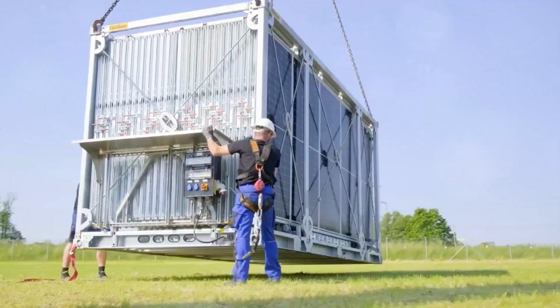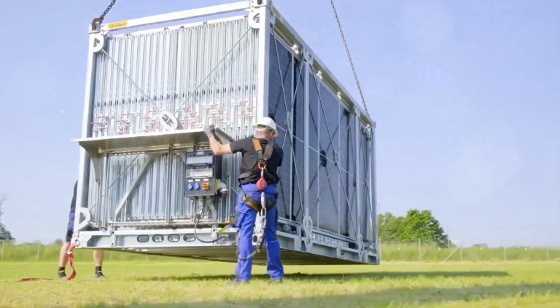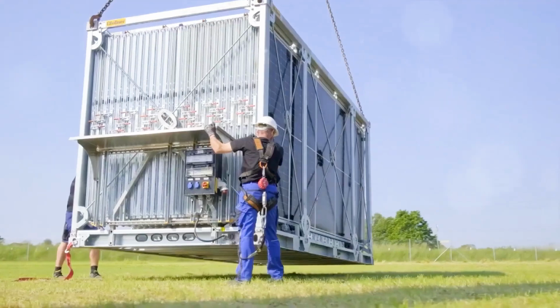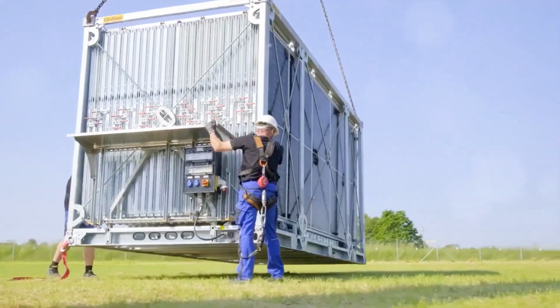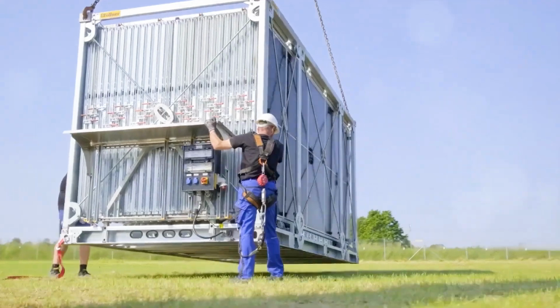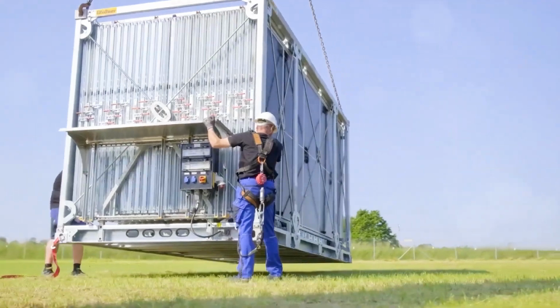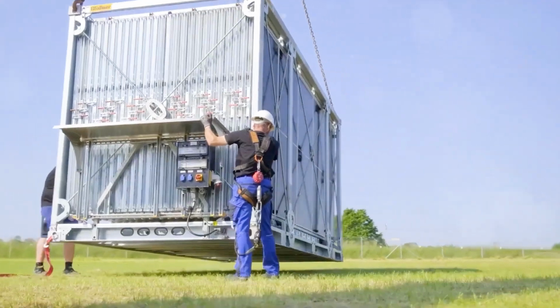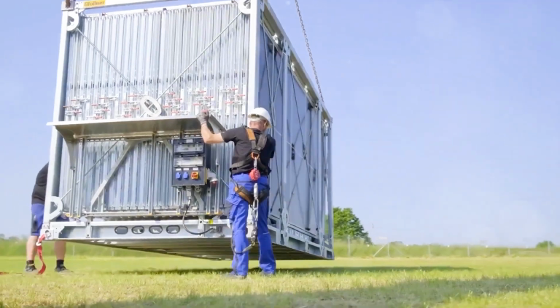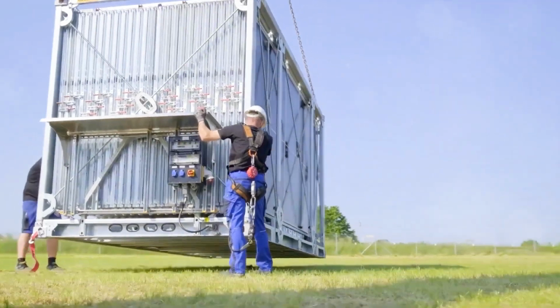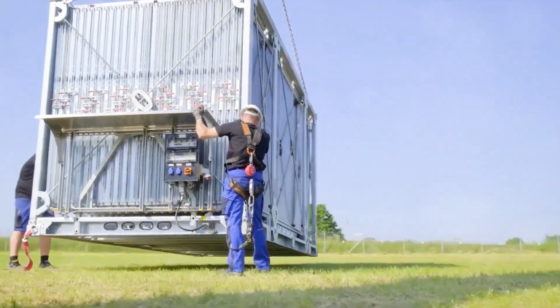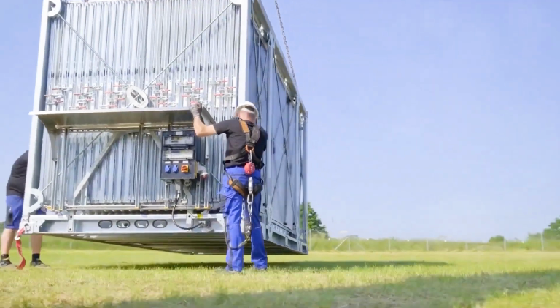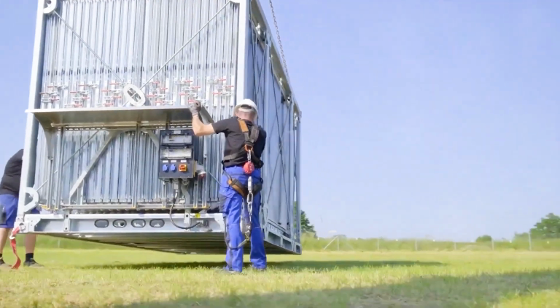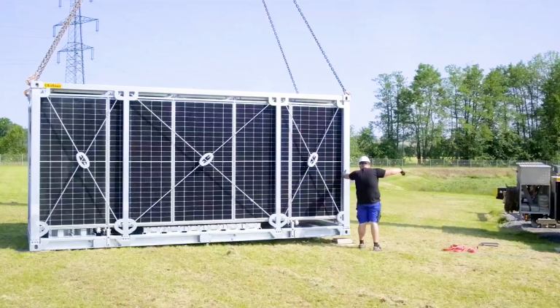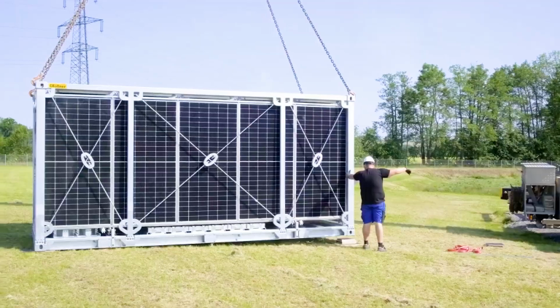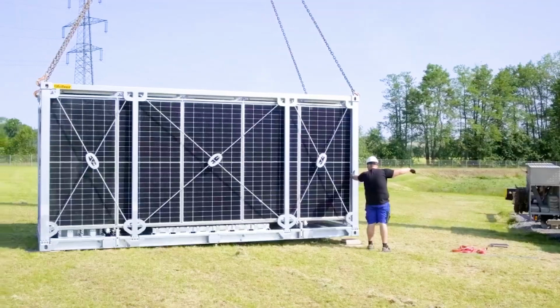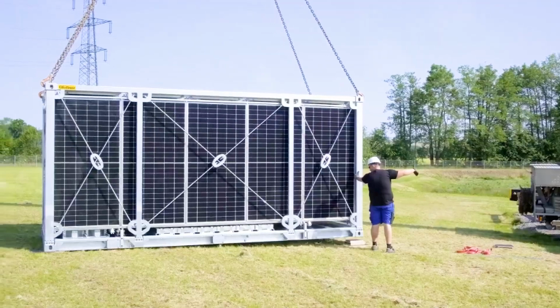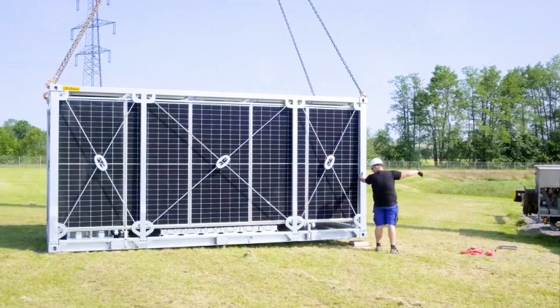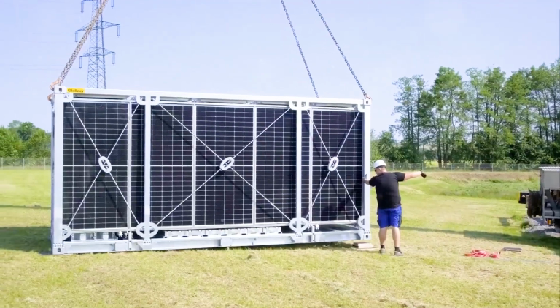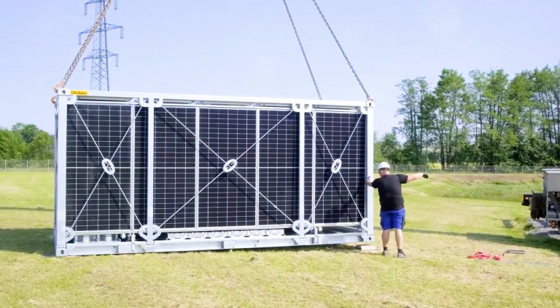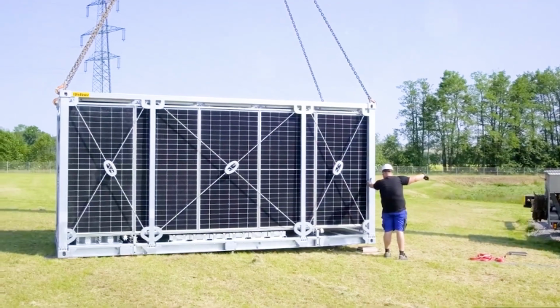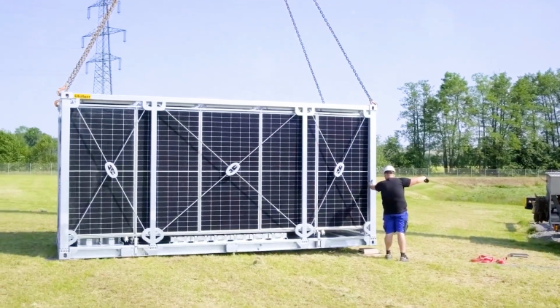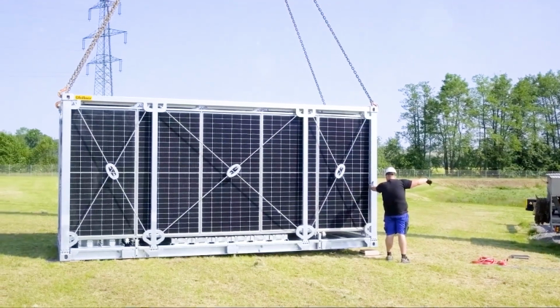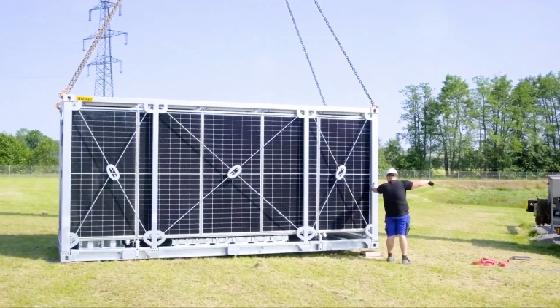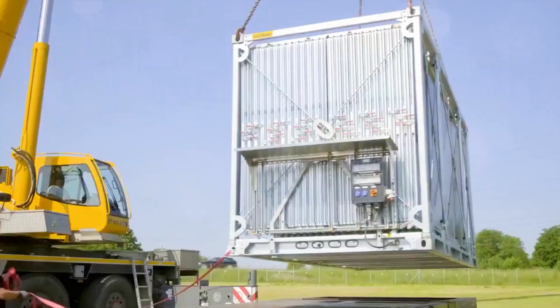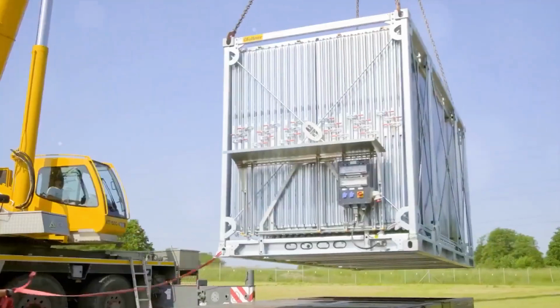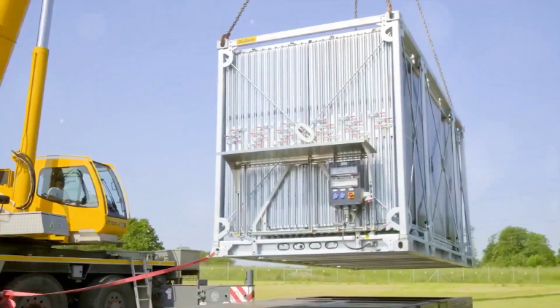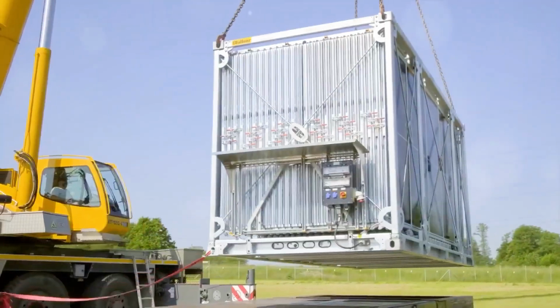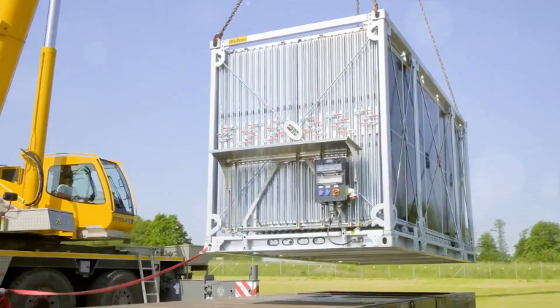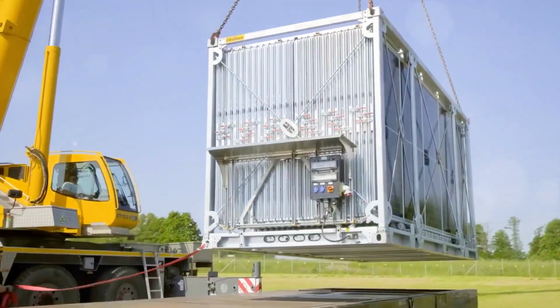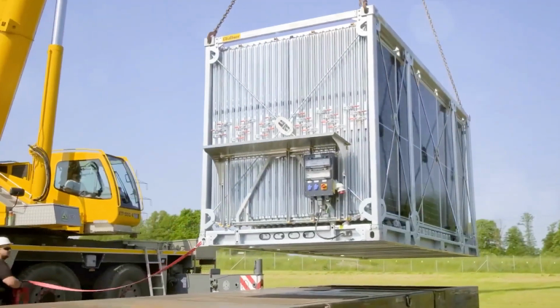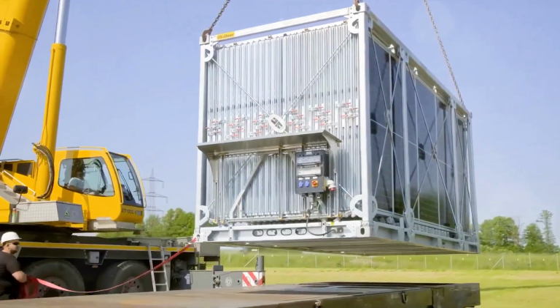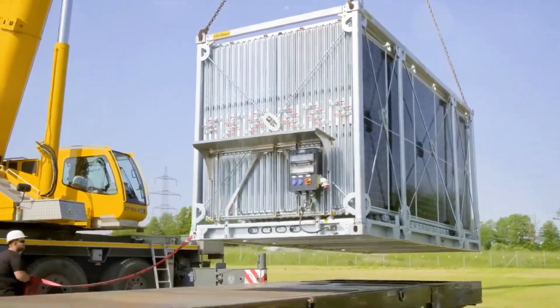Since it's built on a standard six-meter container, the system can be transported to any part of the world.